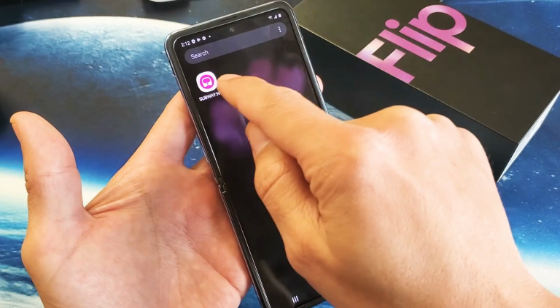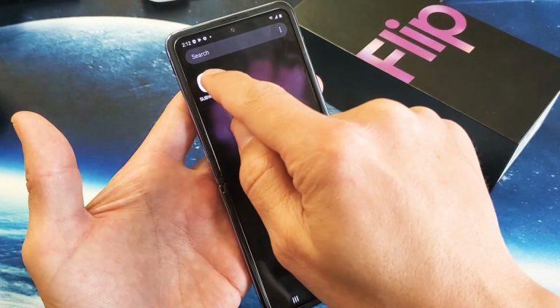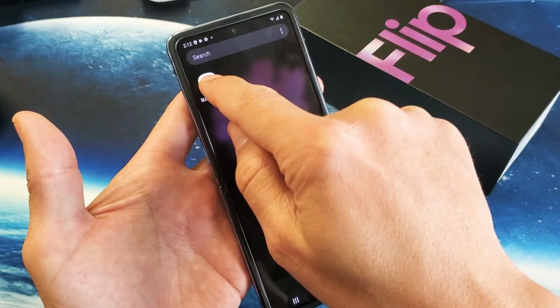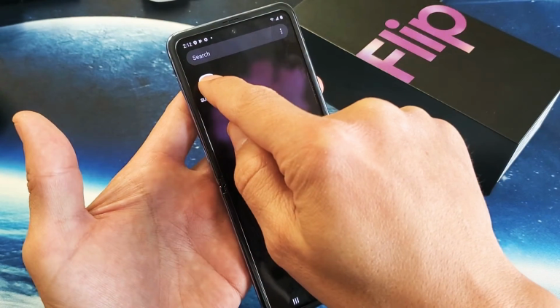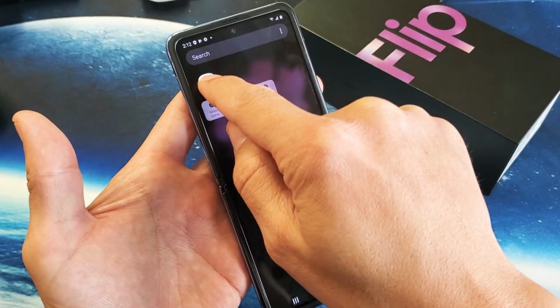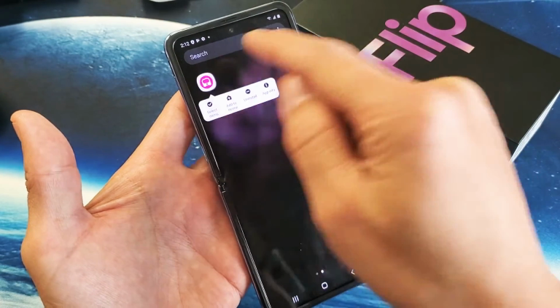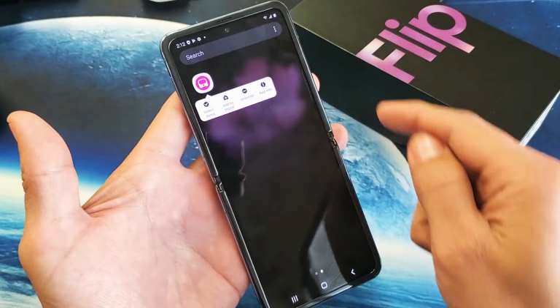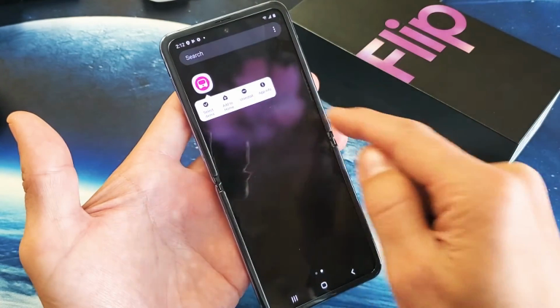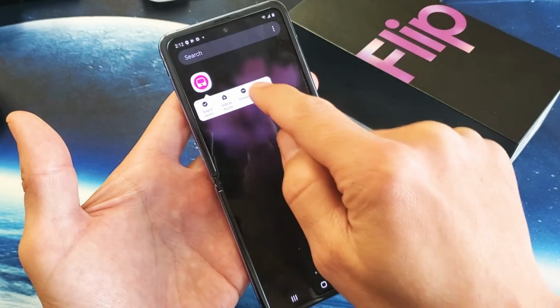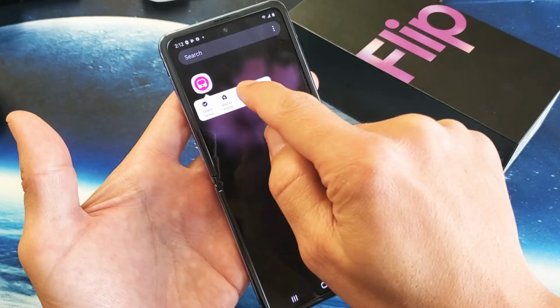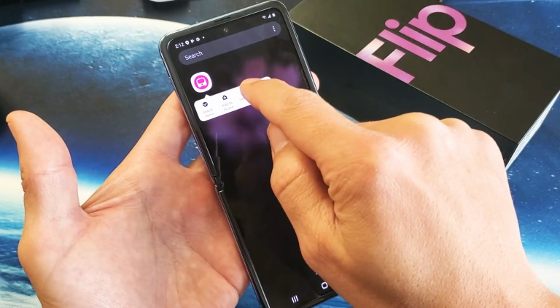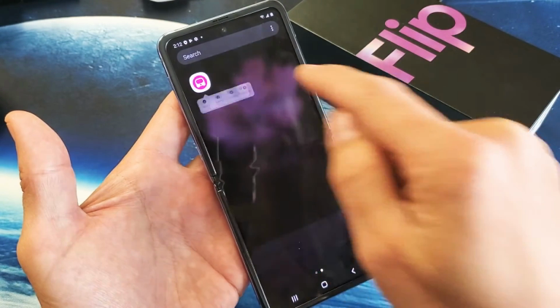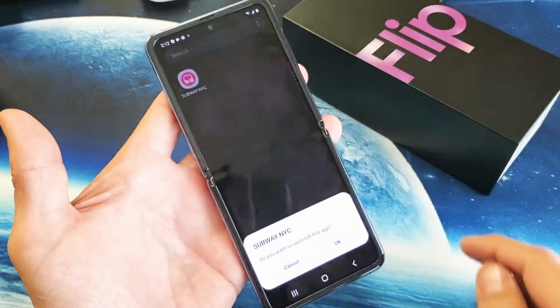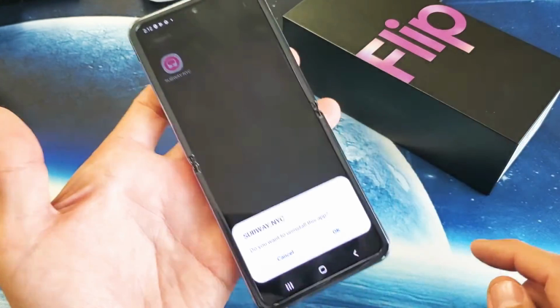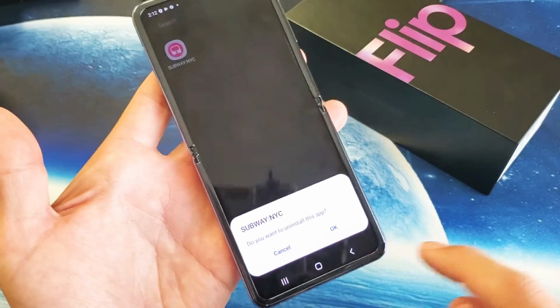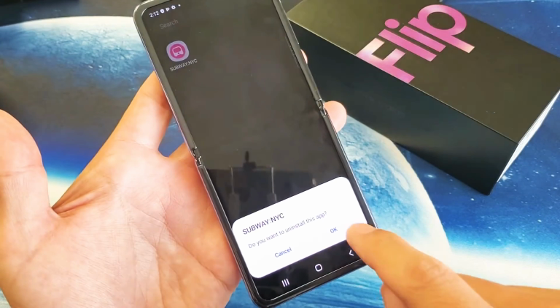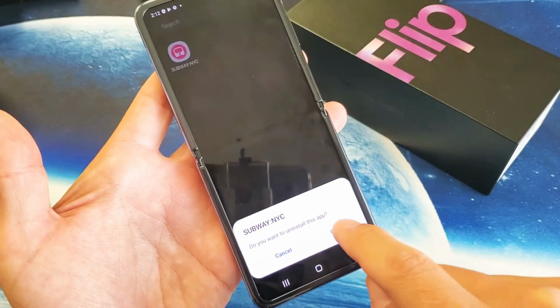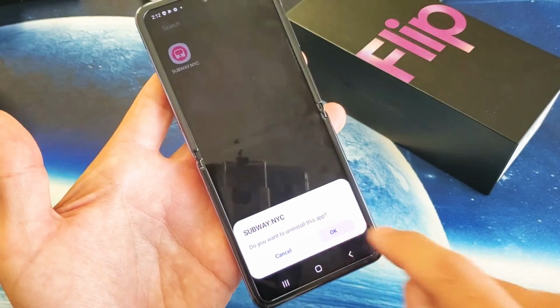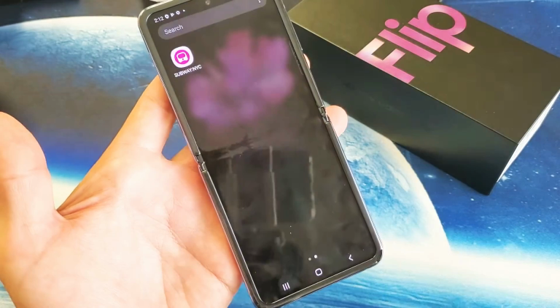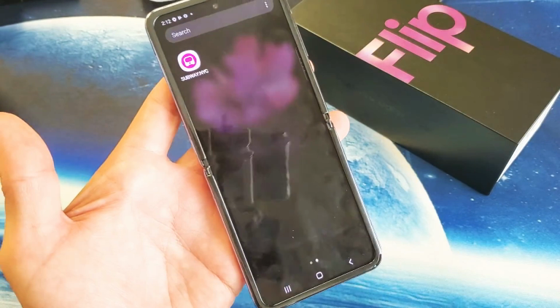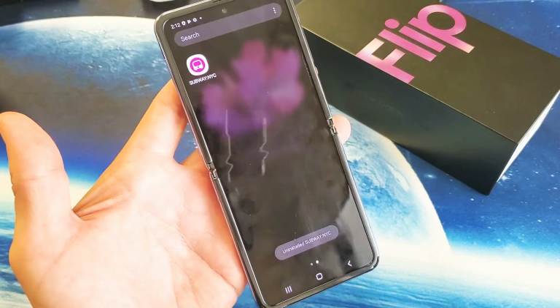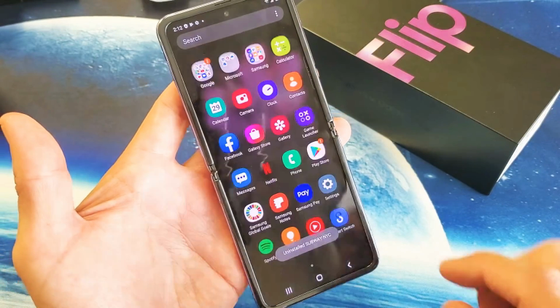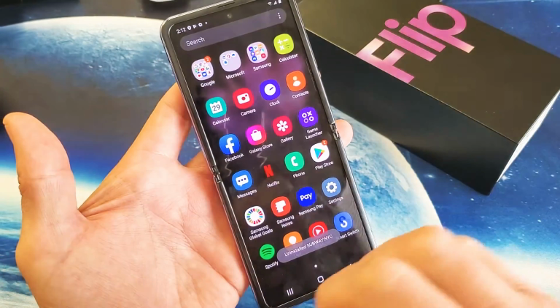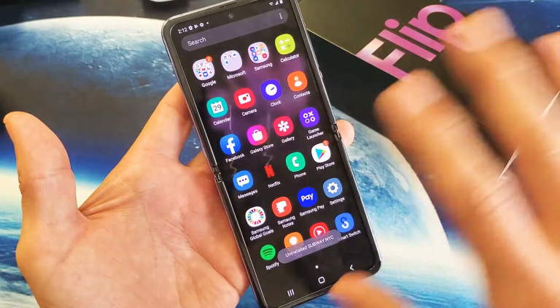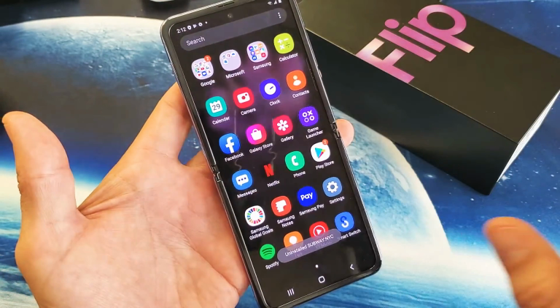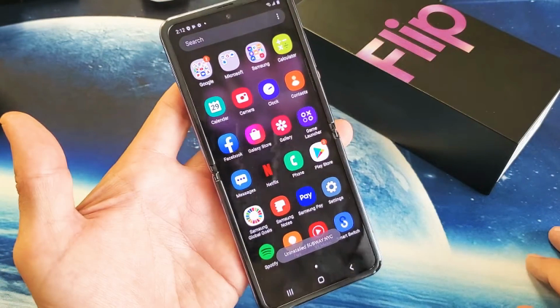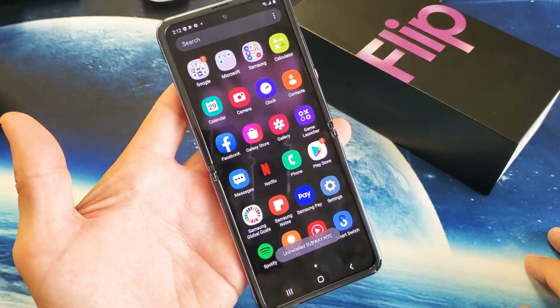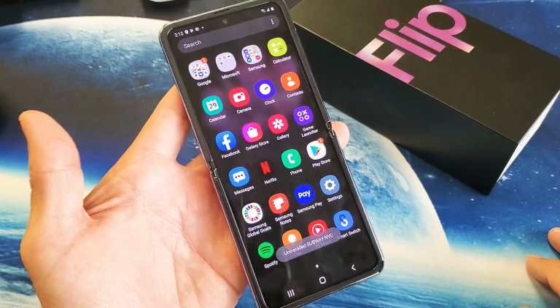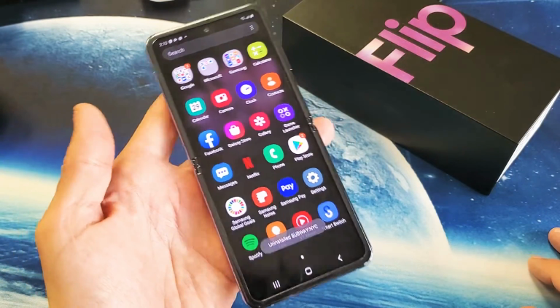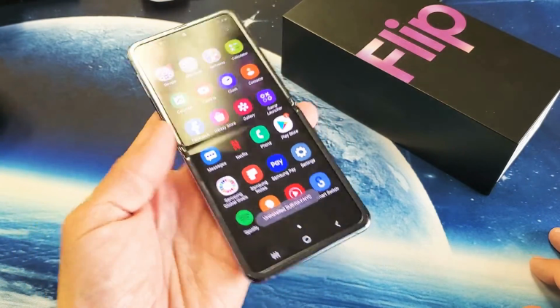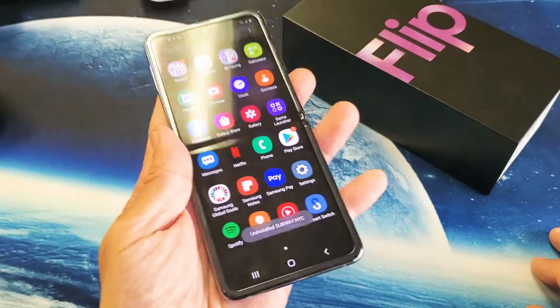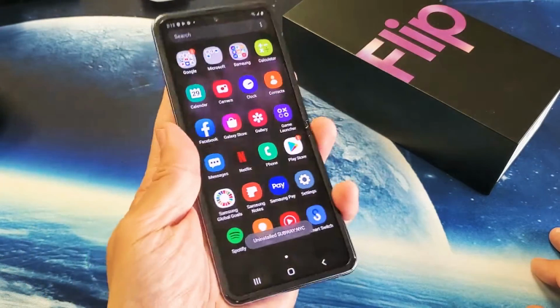For instance, the Subway NYC — press that, click on uninstall, and that's going to totally get rid of it from my phone. So pretty simple.